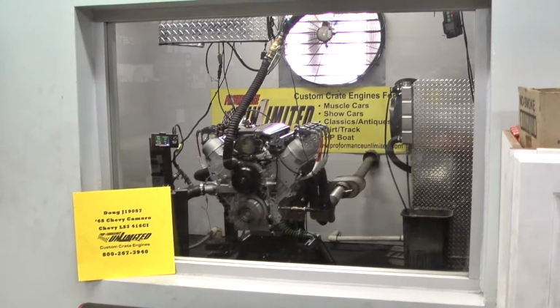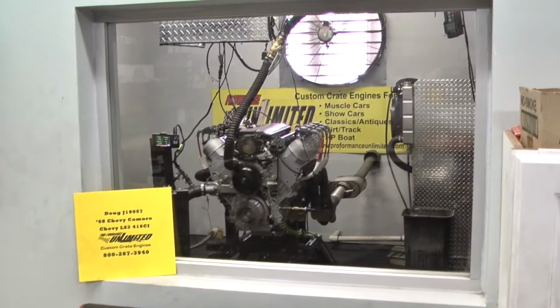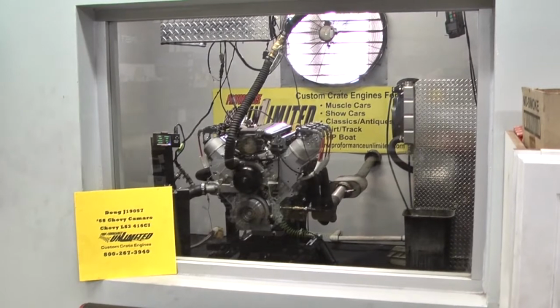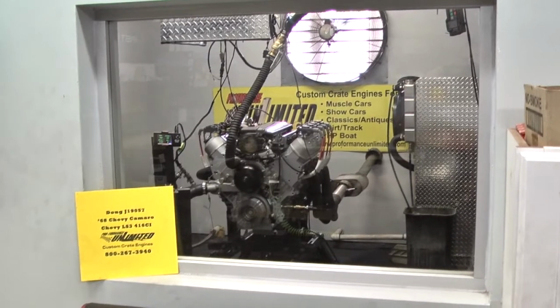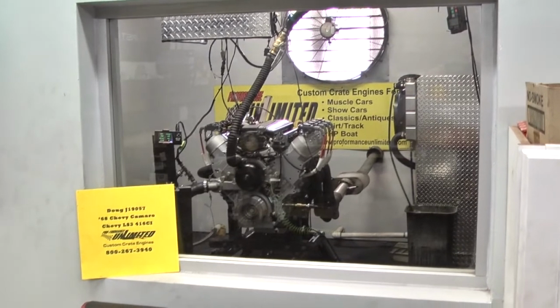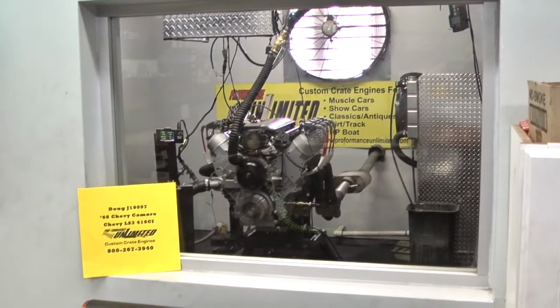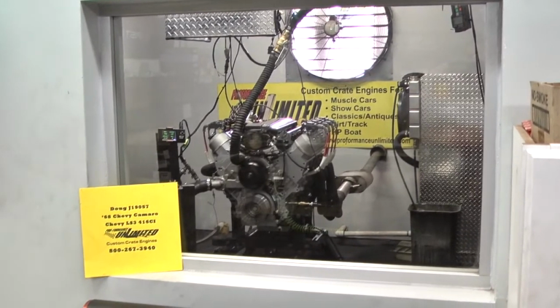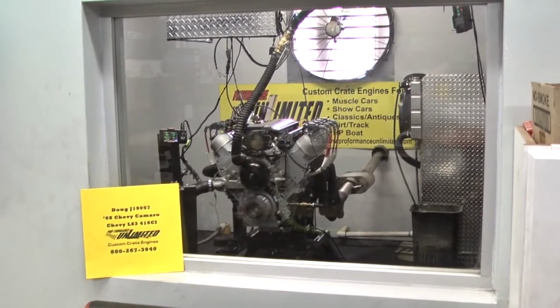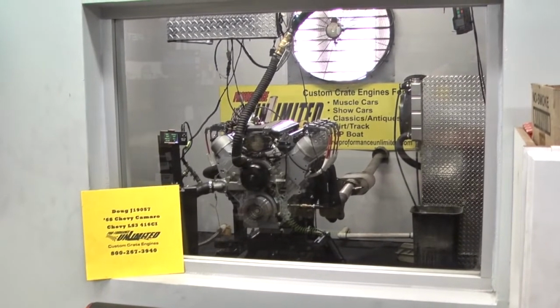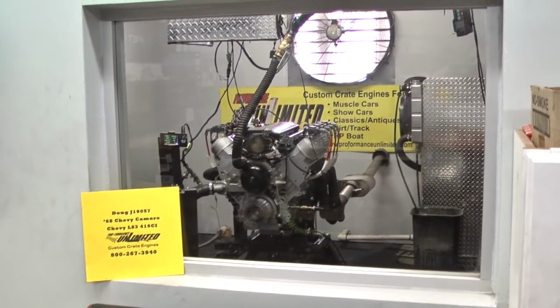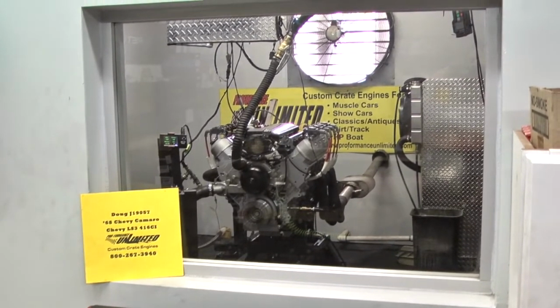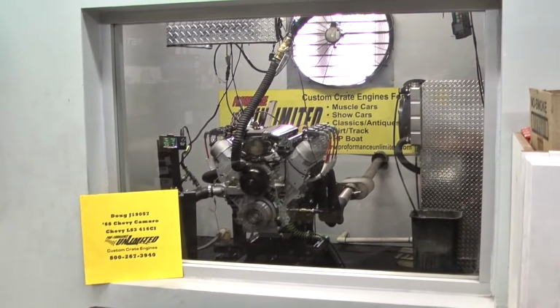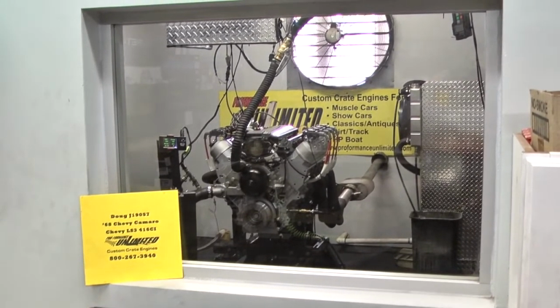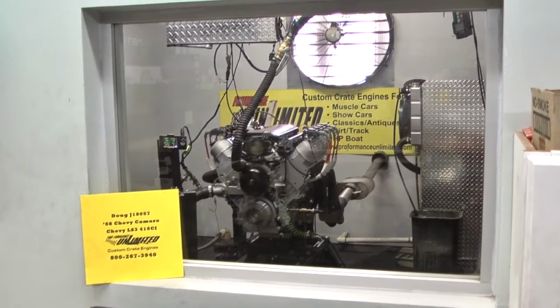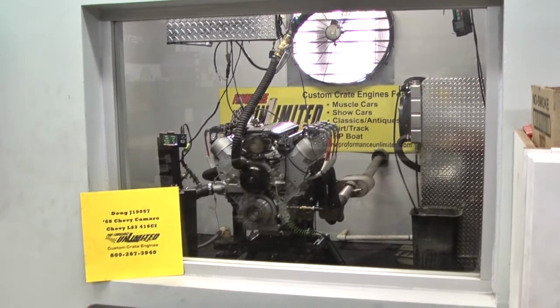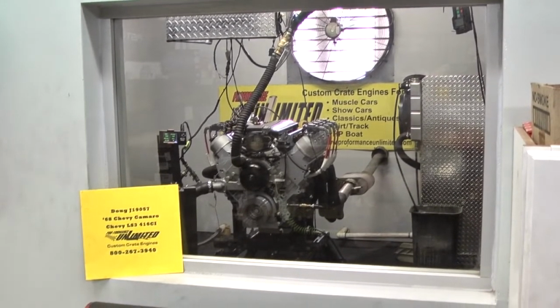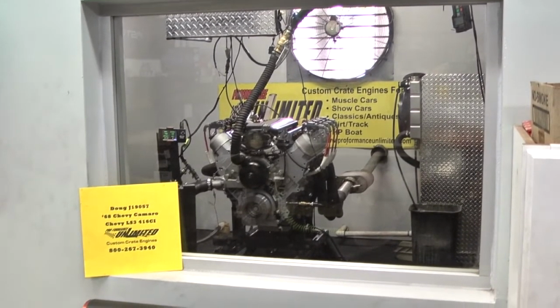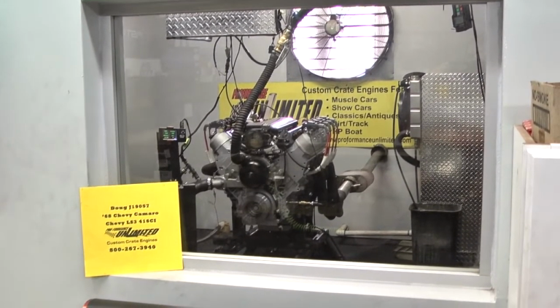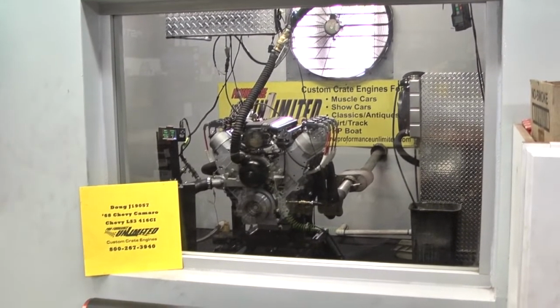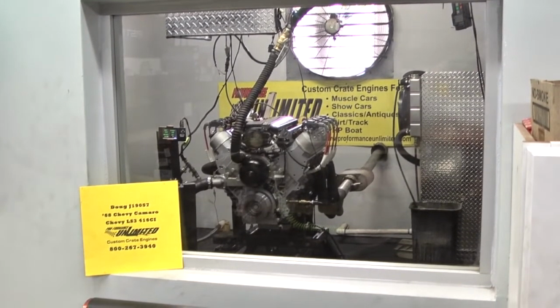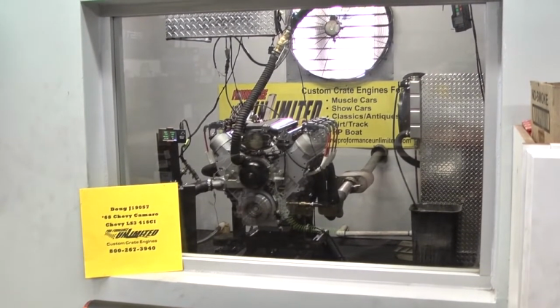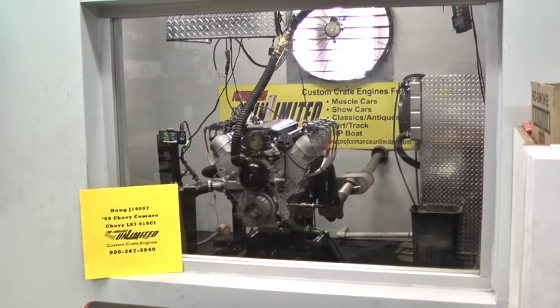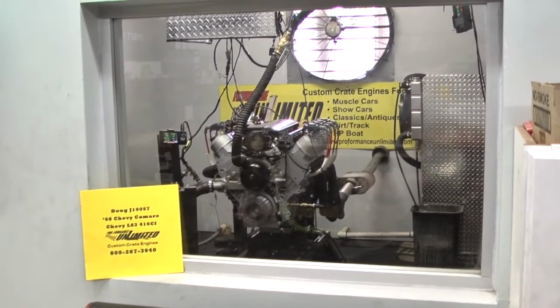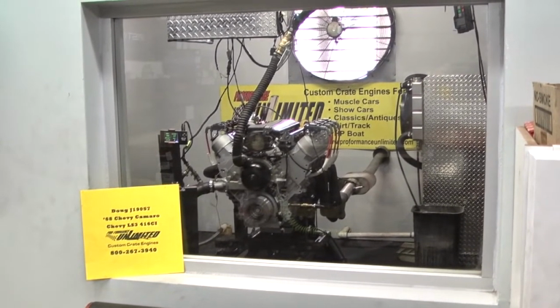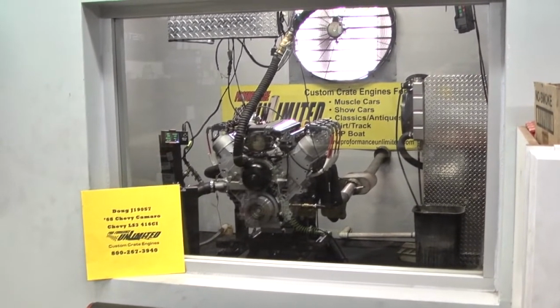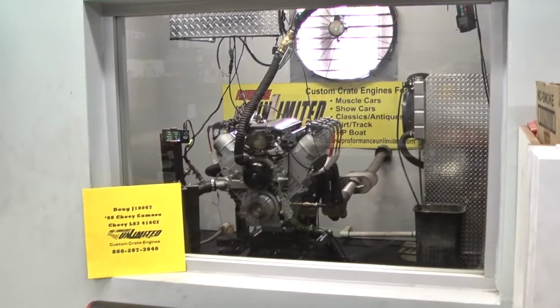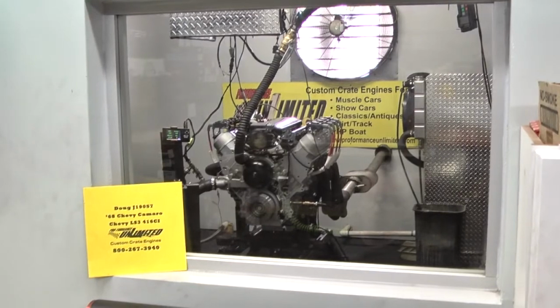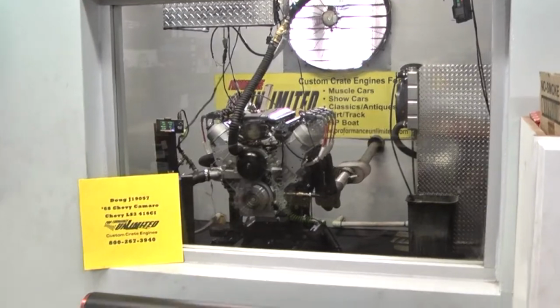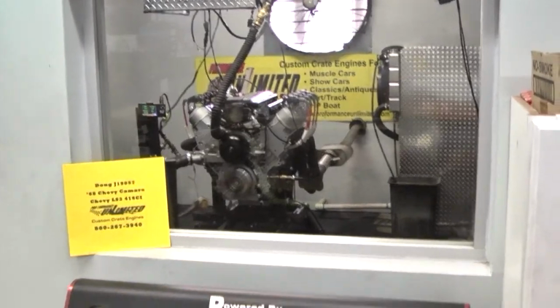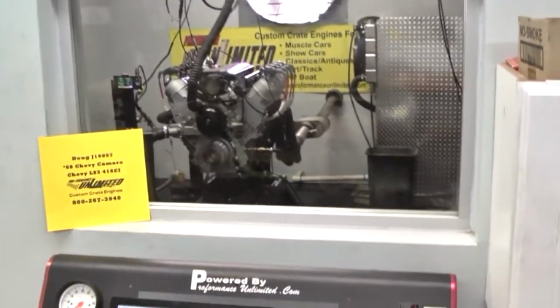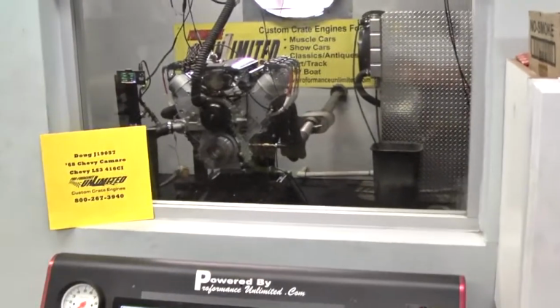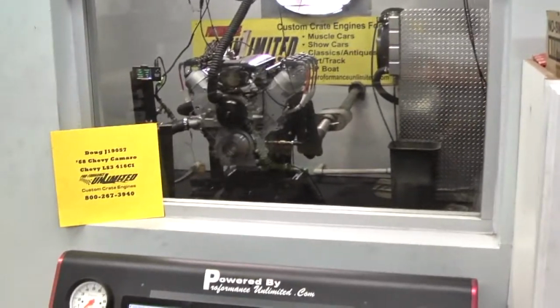All right, Doug. Got your 68 Chevy Camaro engine here — LS3 416. We're going to make a pull.